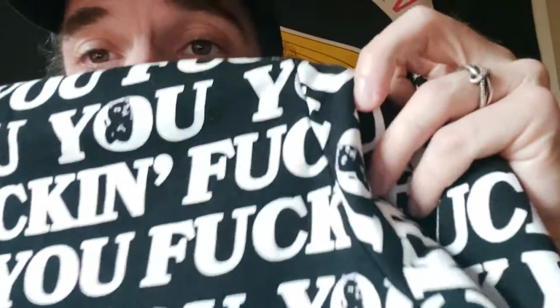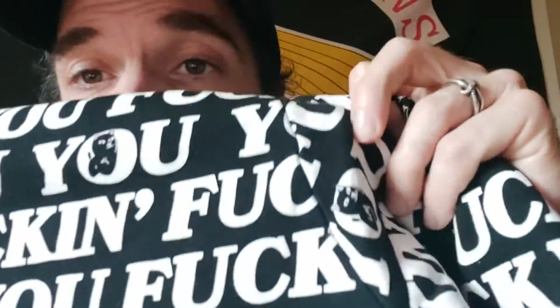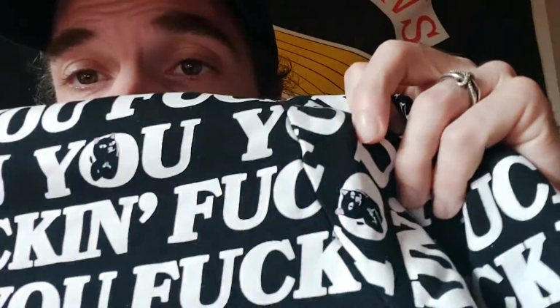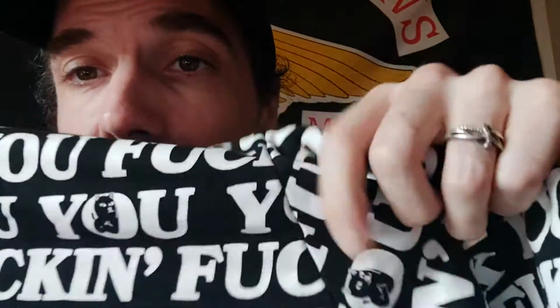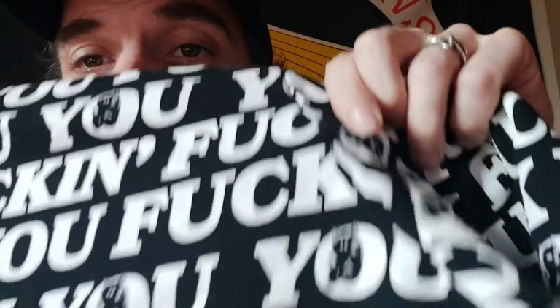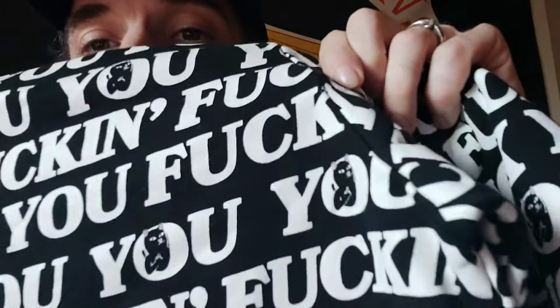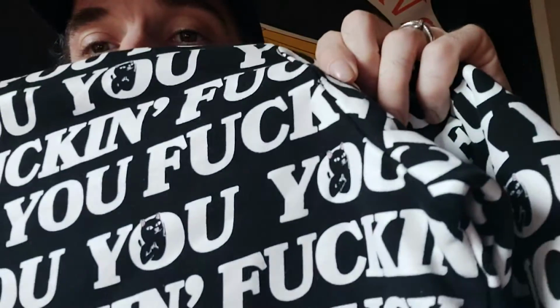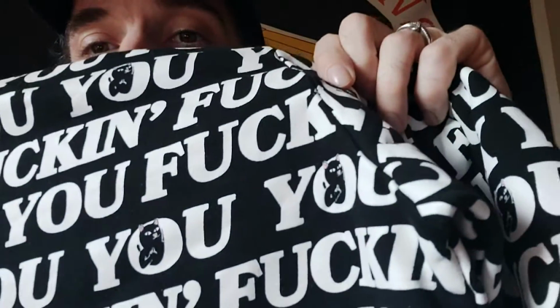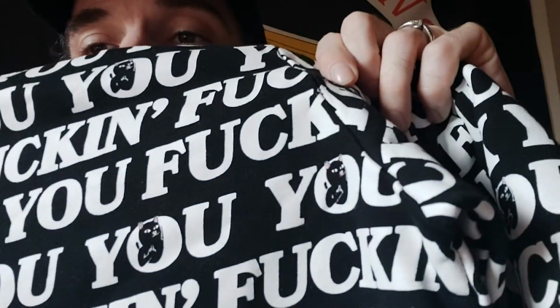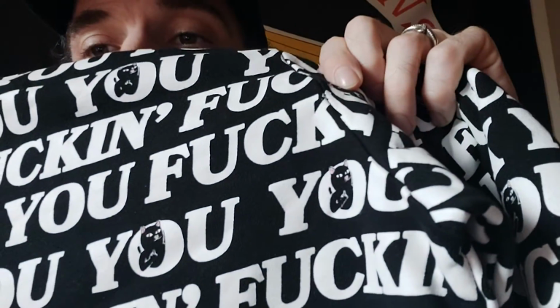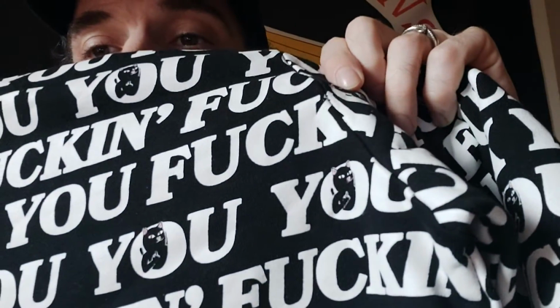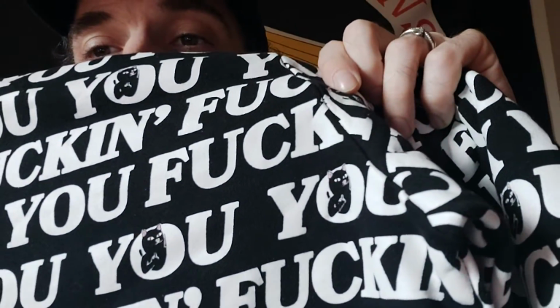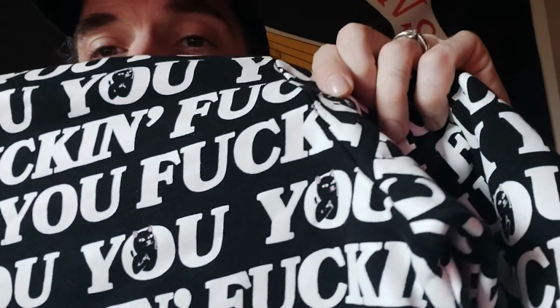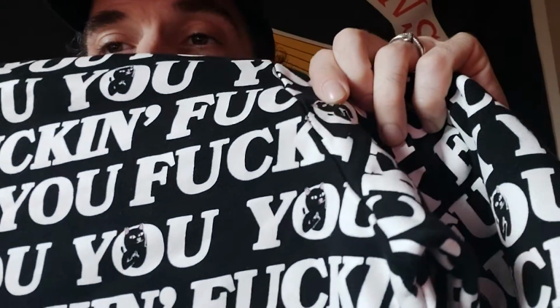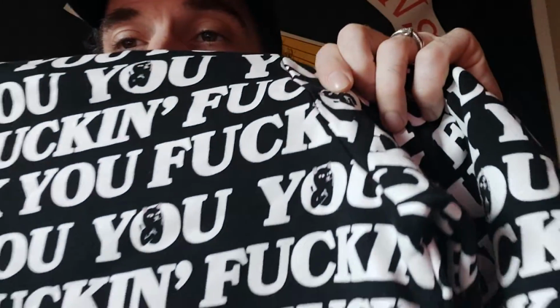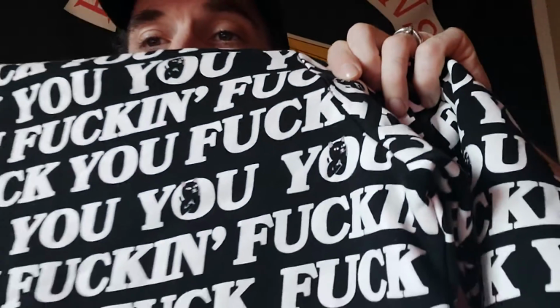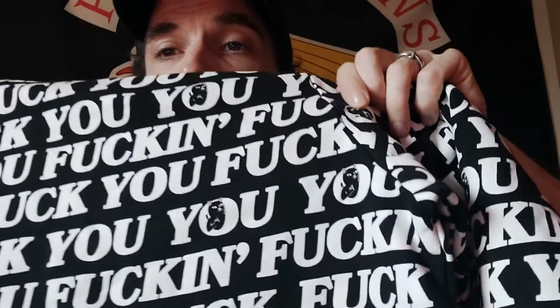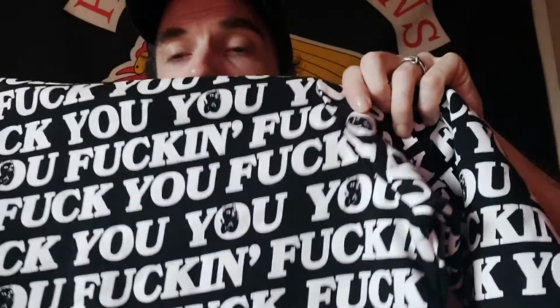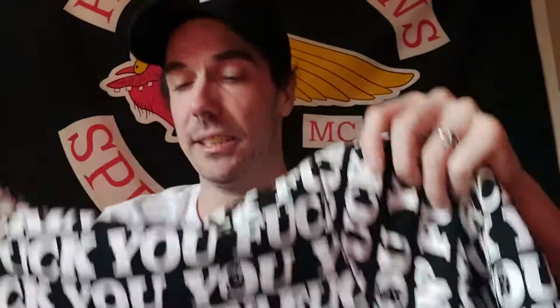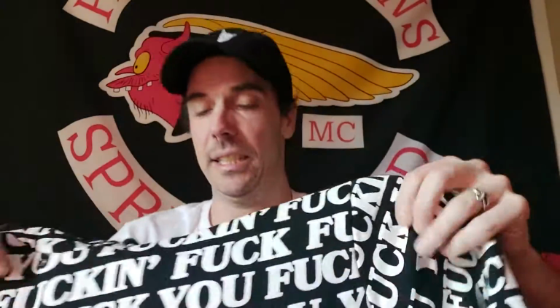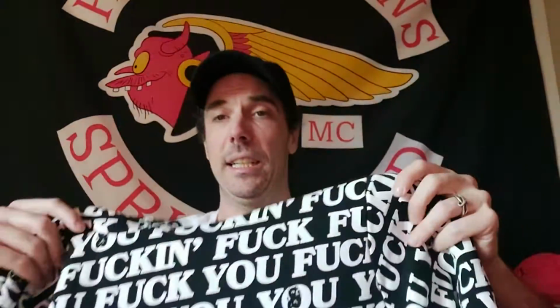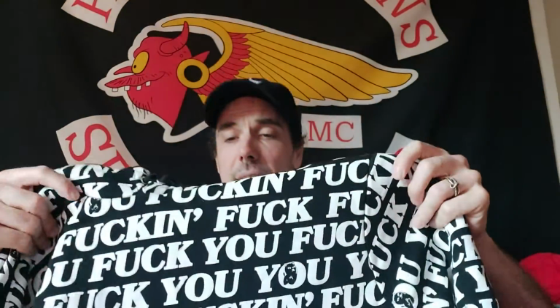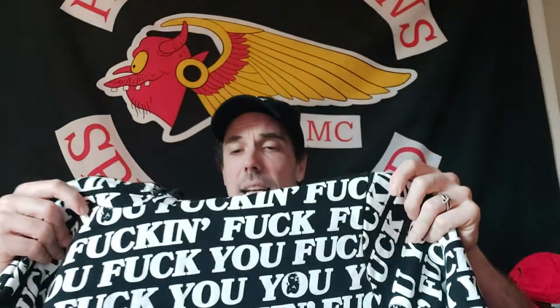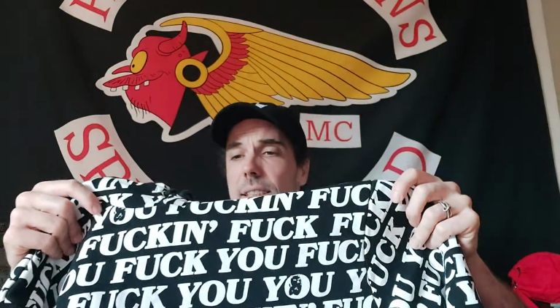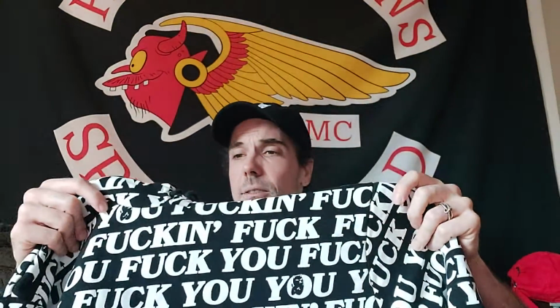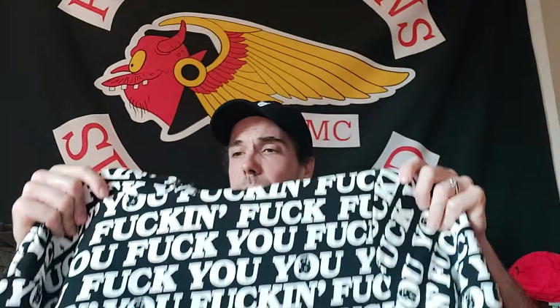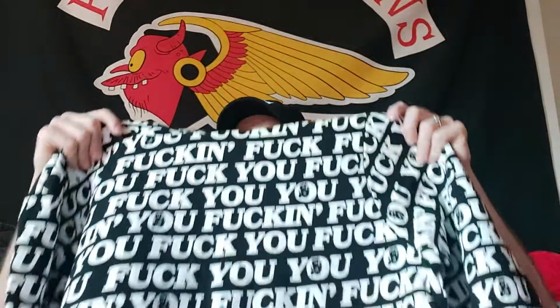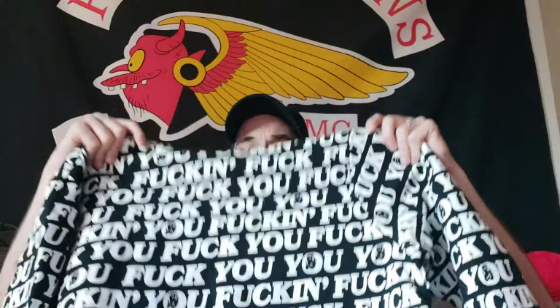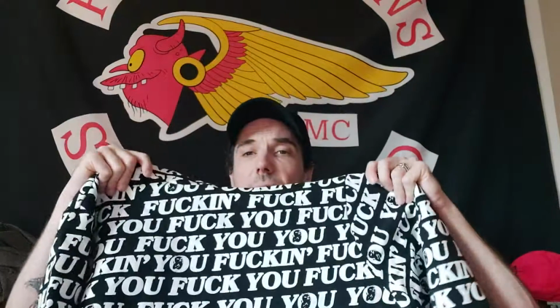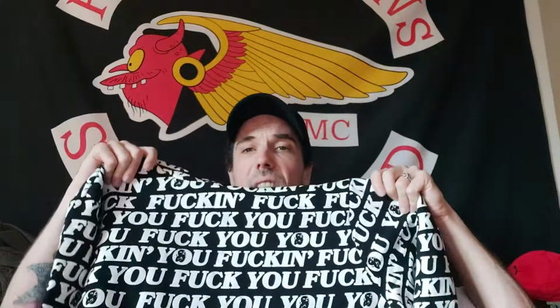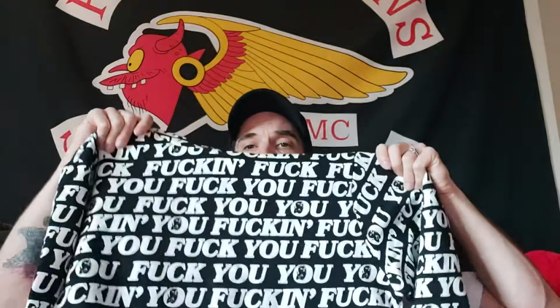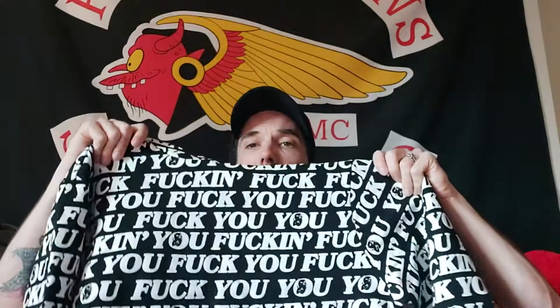Let's see. Yeah, they all have middle fingers. That's hilarious. And it's screen printed on — the lettering.